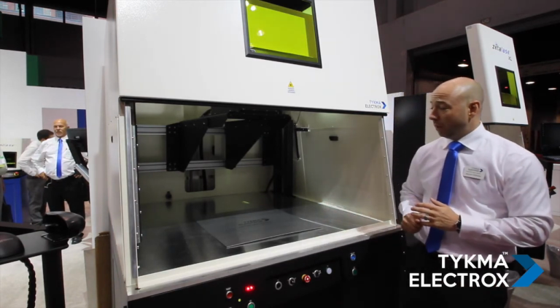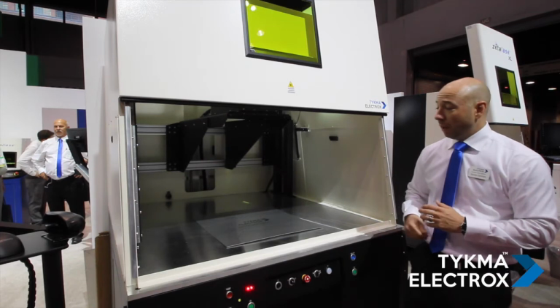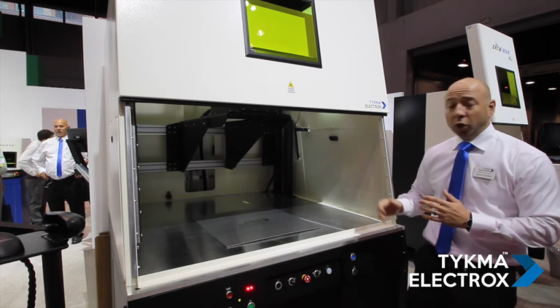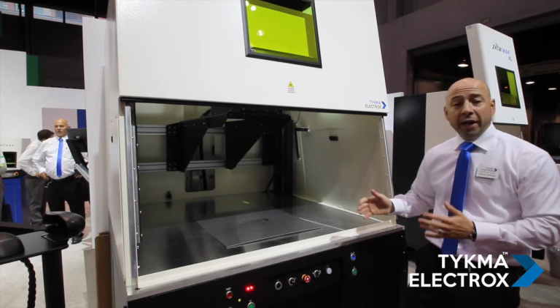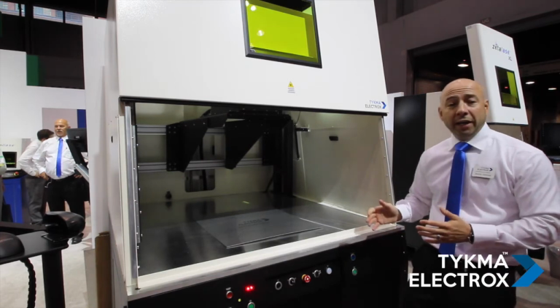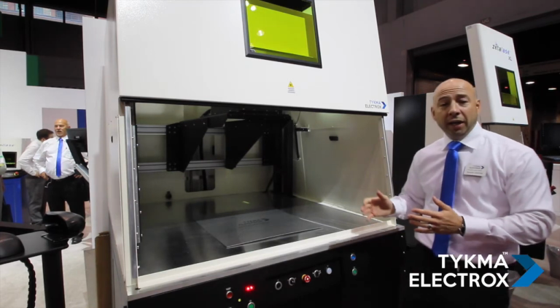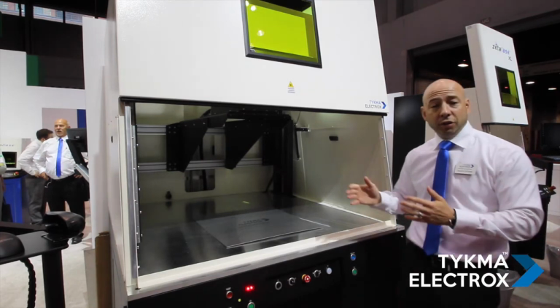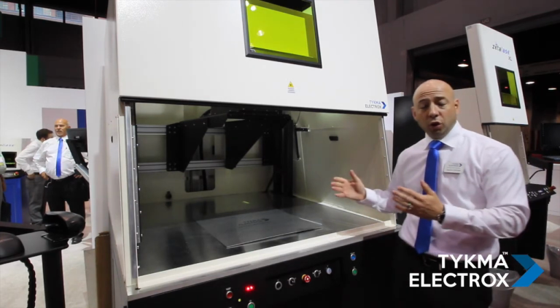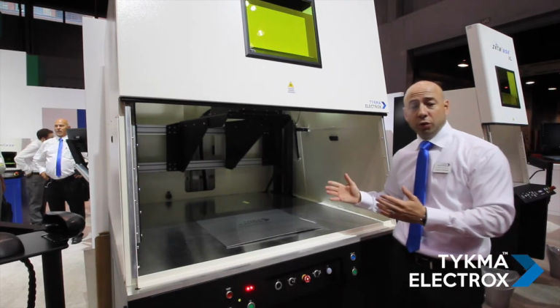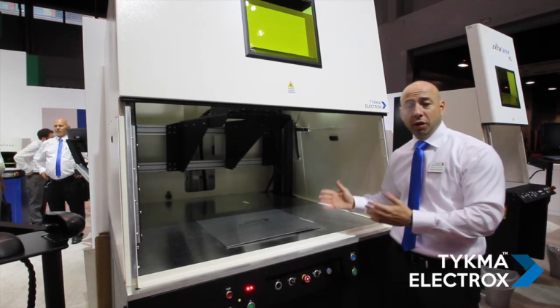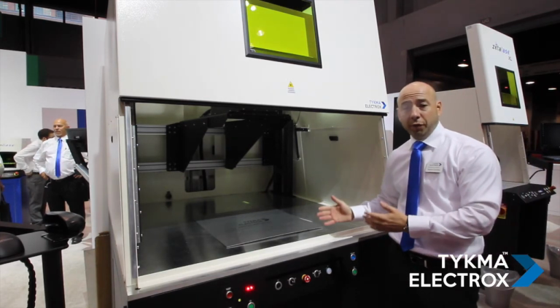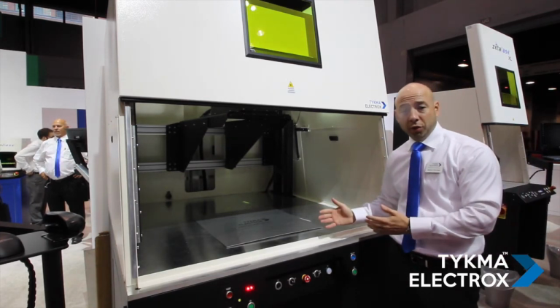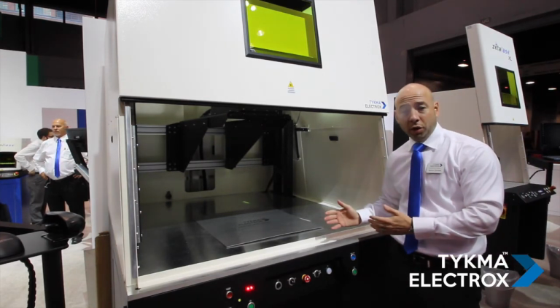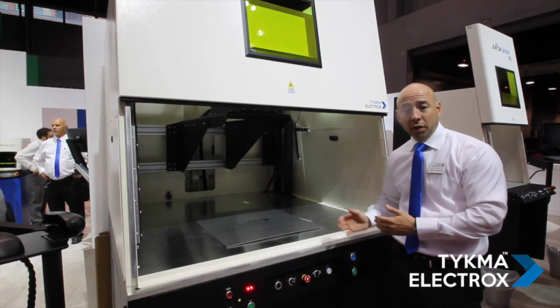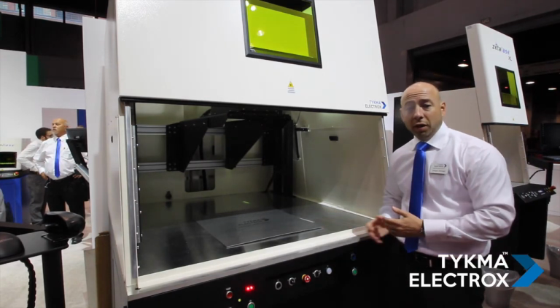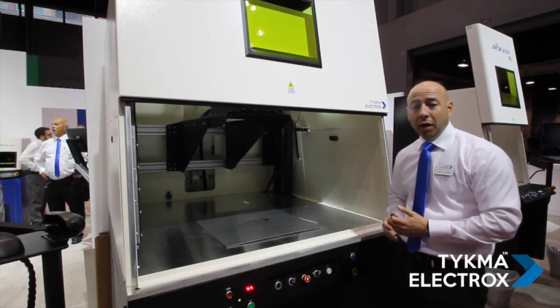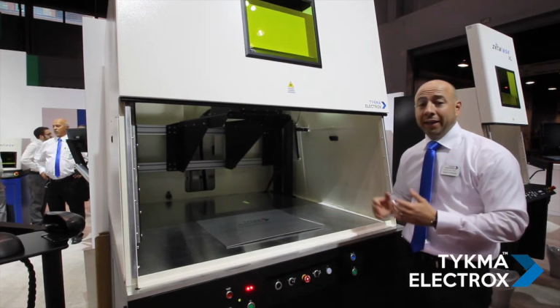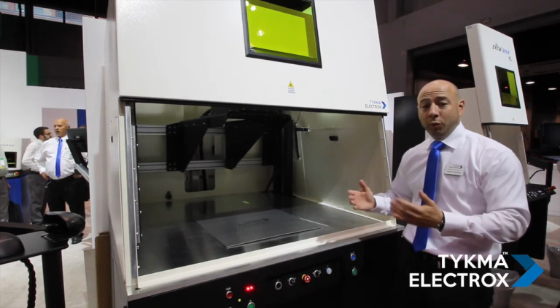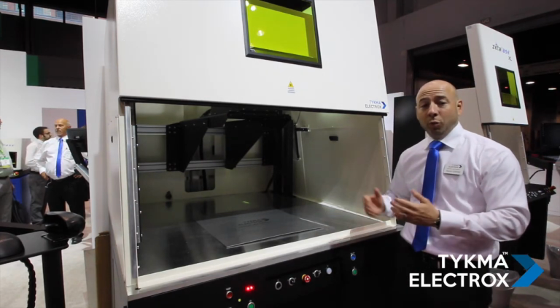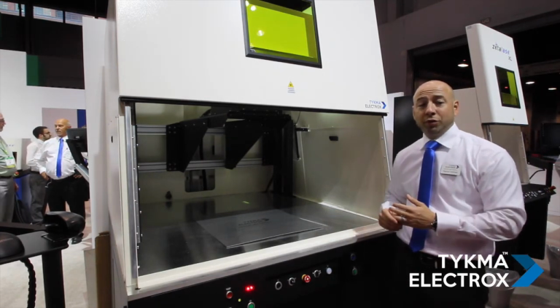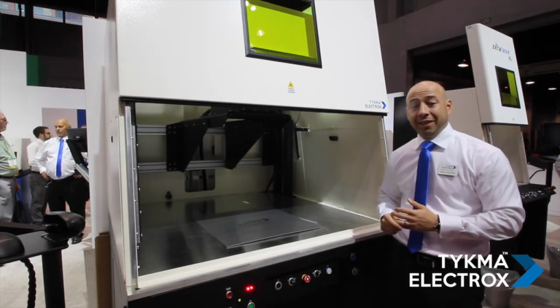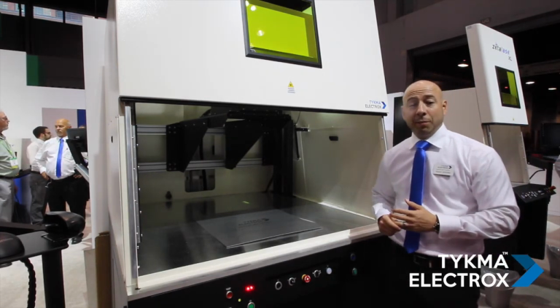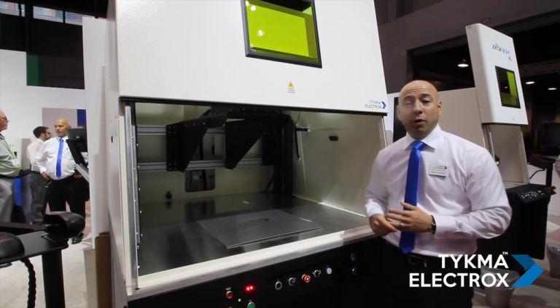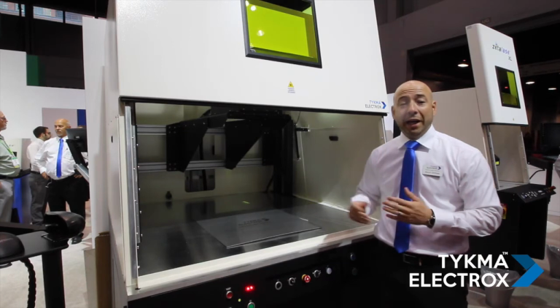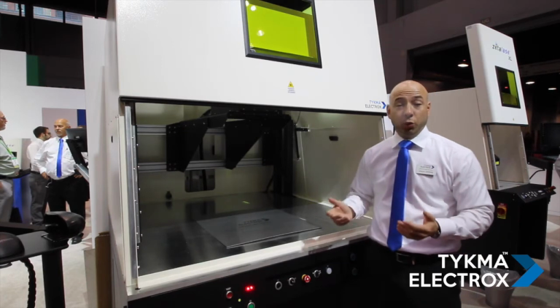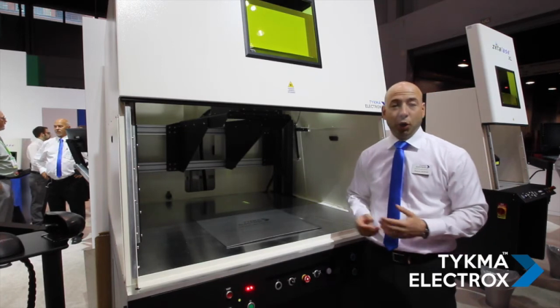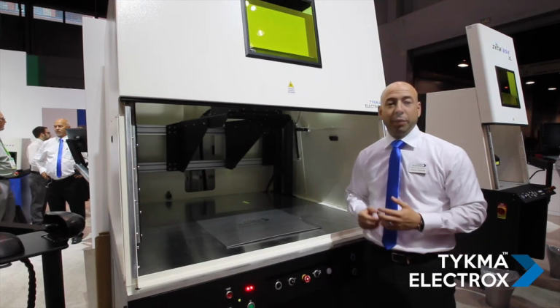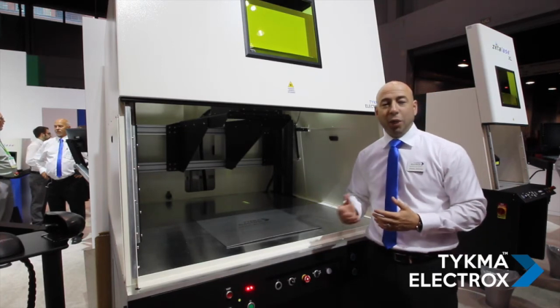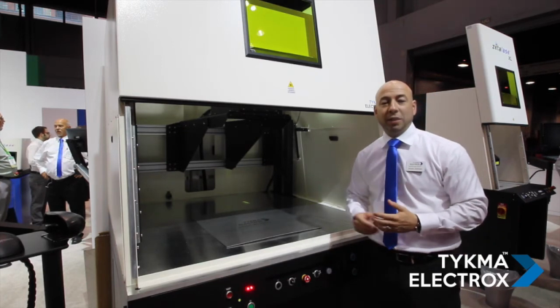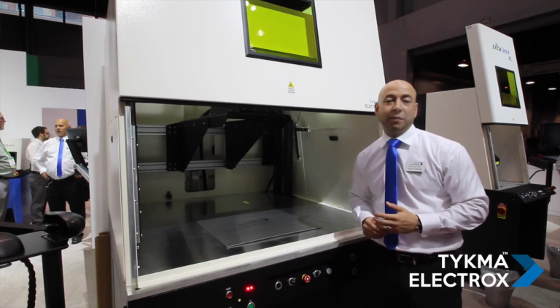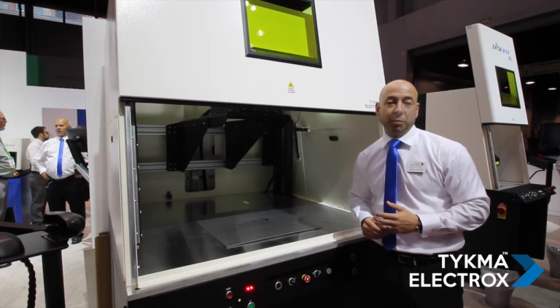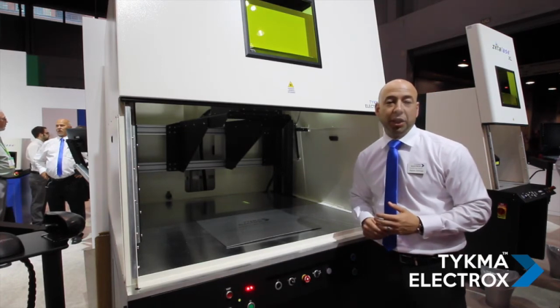I'm going to go ahead and close the front door, and then we will see a demo of the actual marking process of this machine.